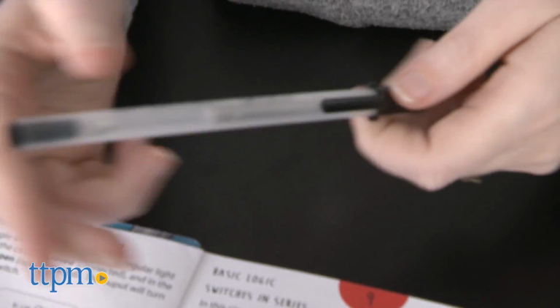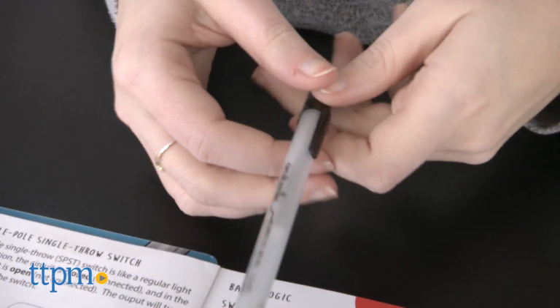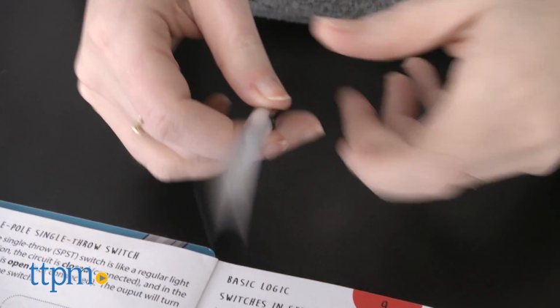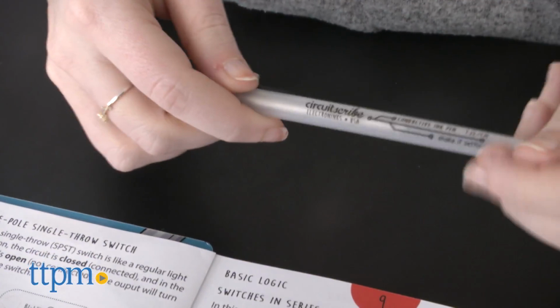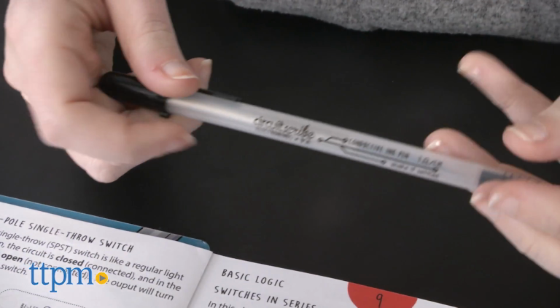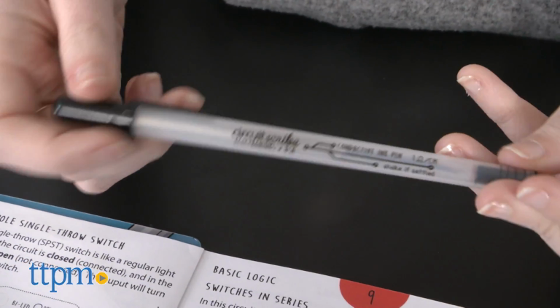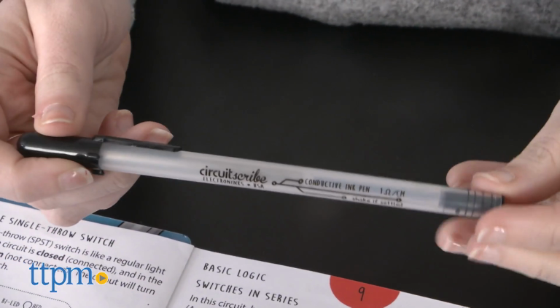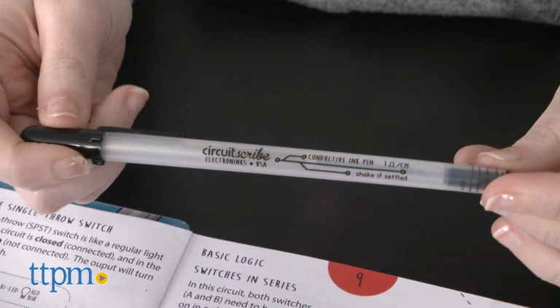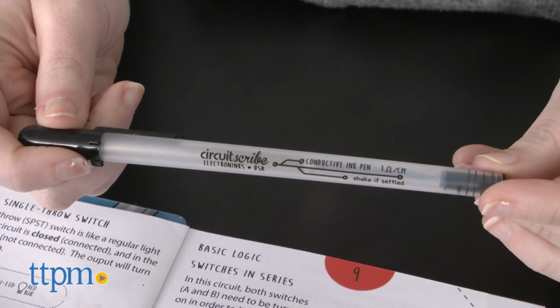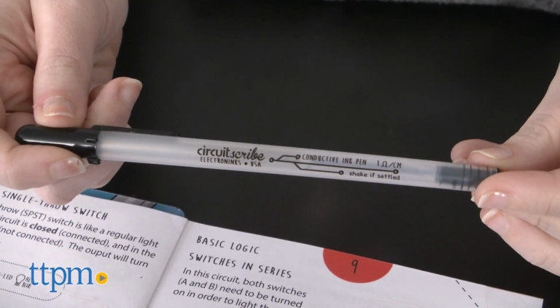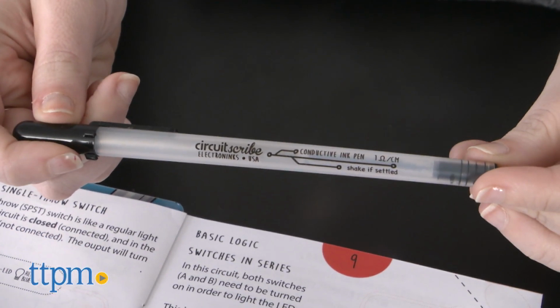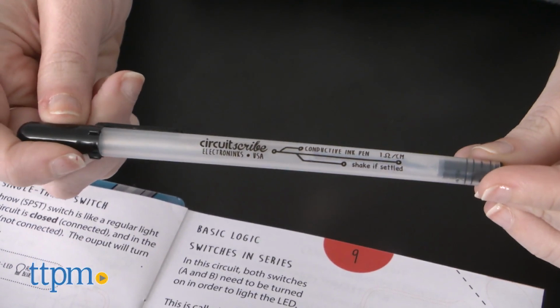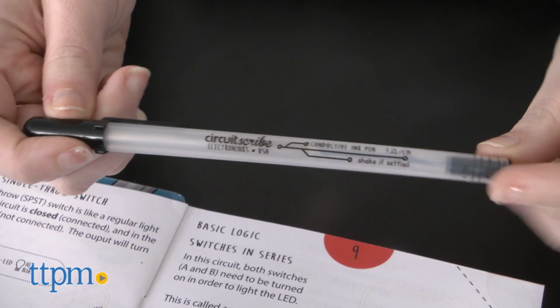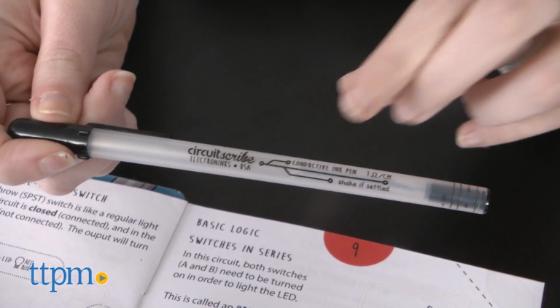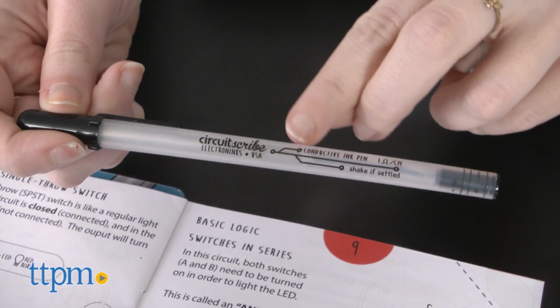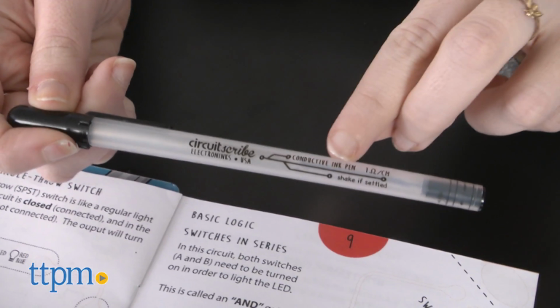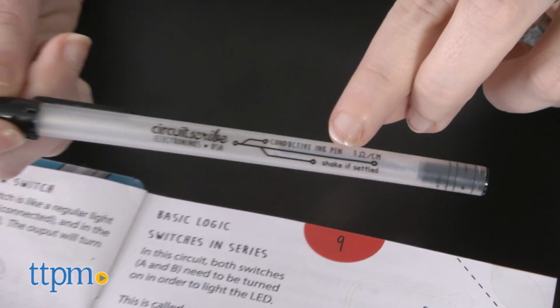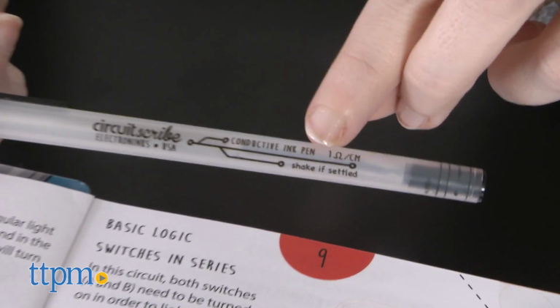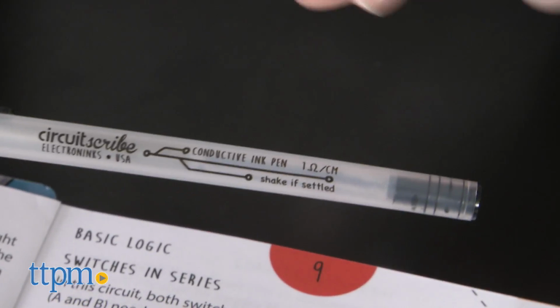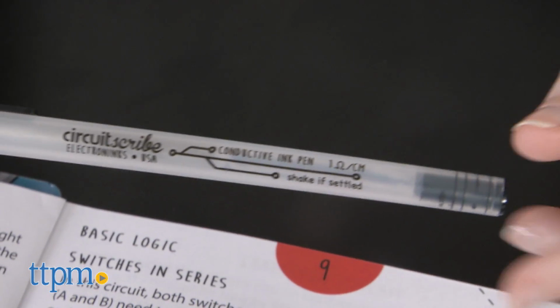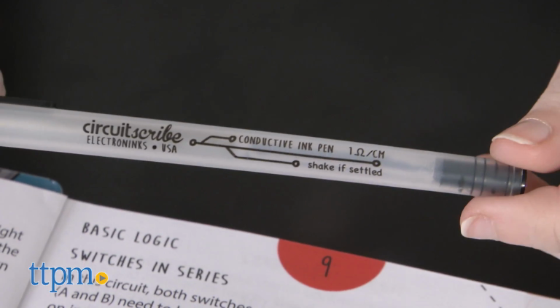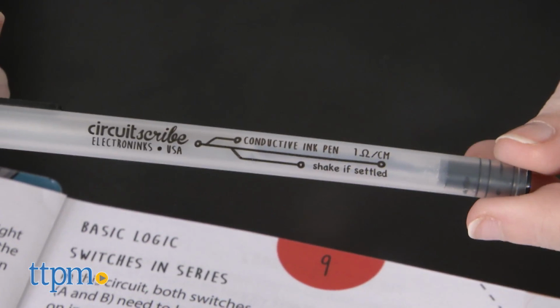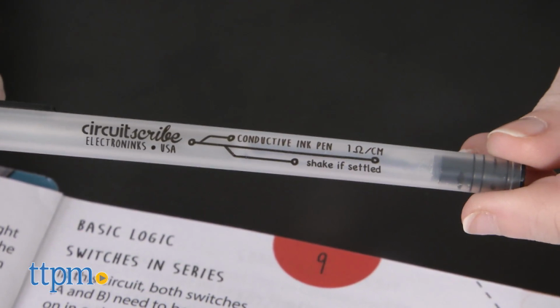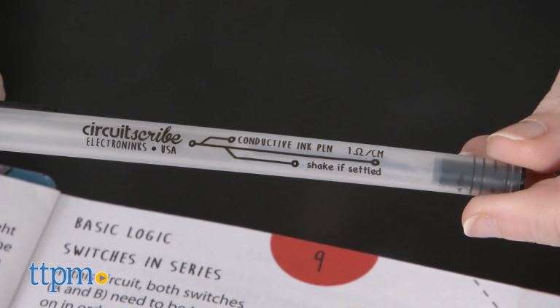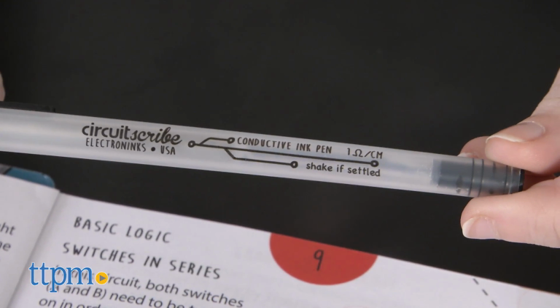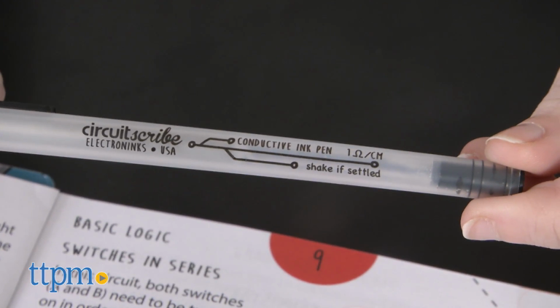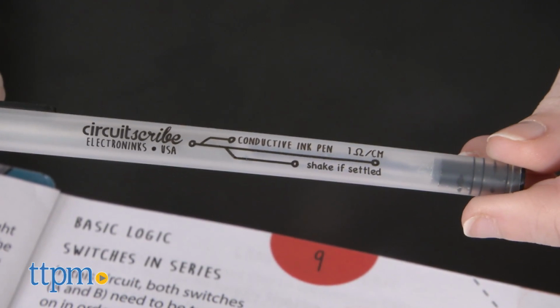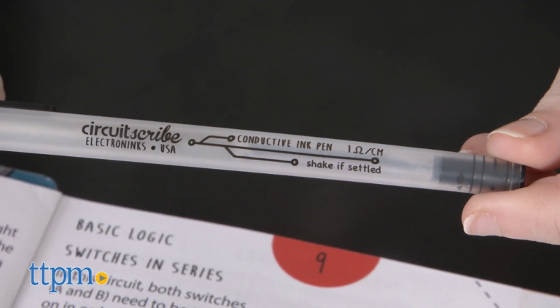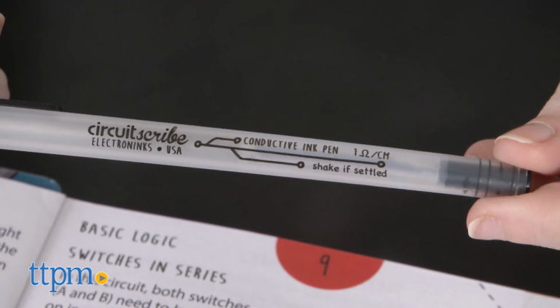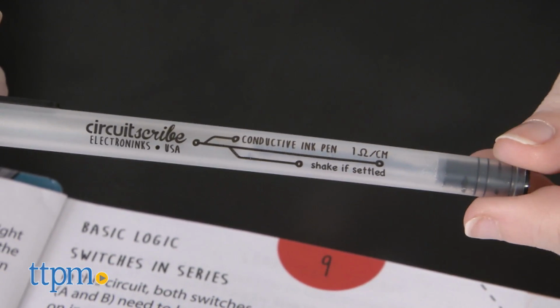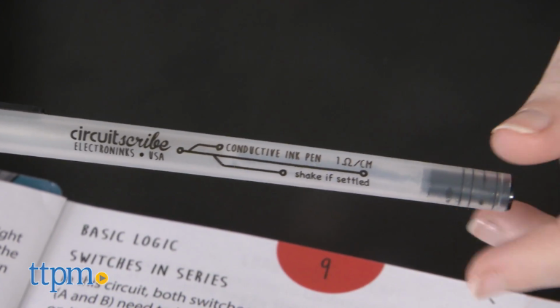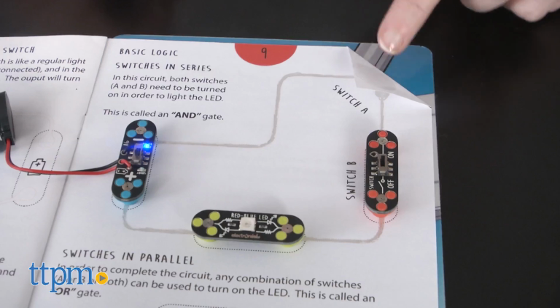Additionally, you'll need to store the pen upright because, like a jelly roller pen, you'll want to make sure the ink is near the bottom for a solid ink consistency.